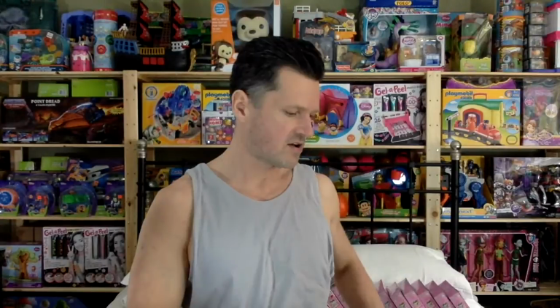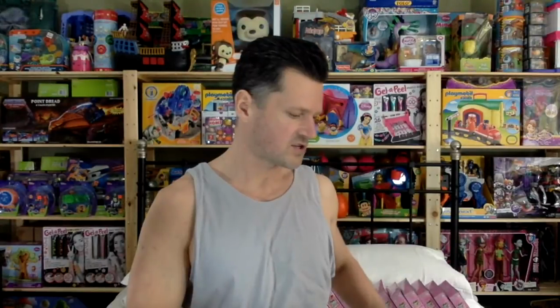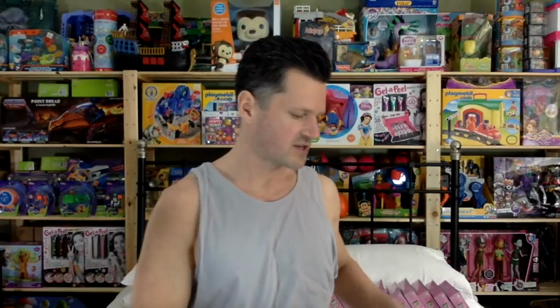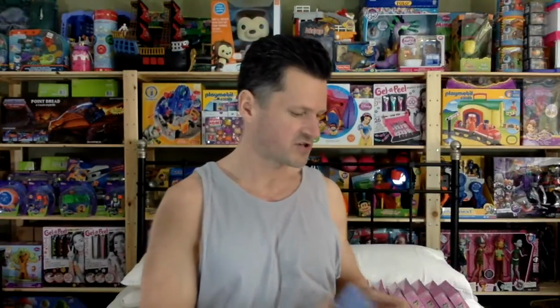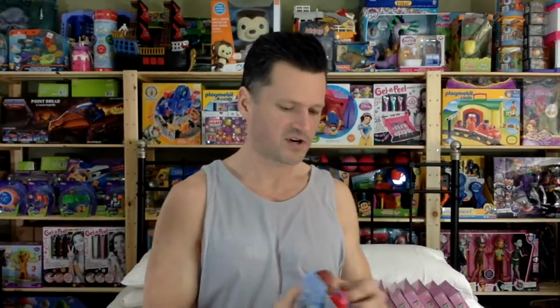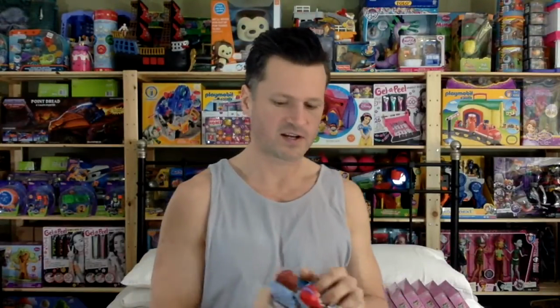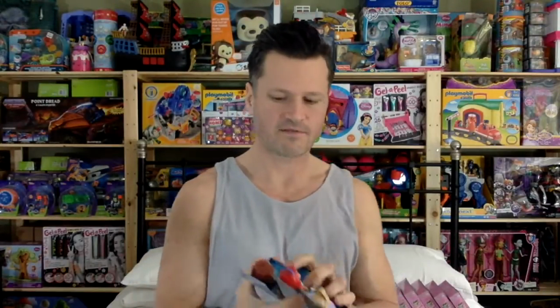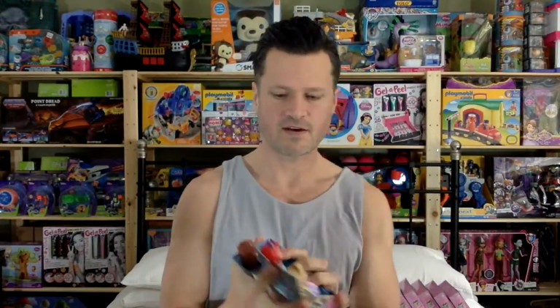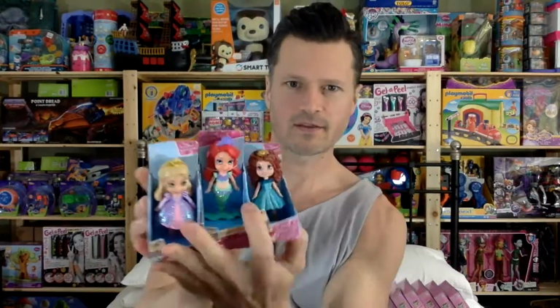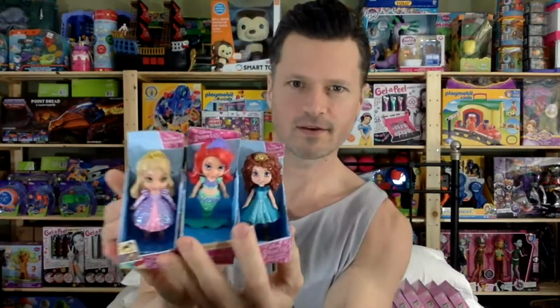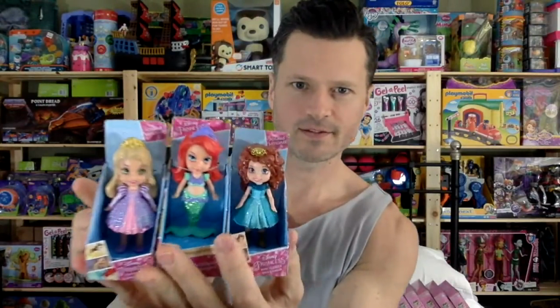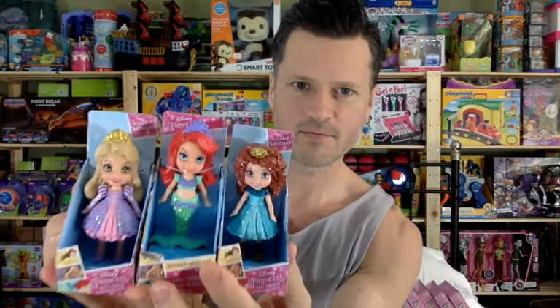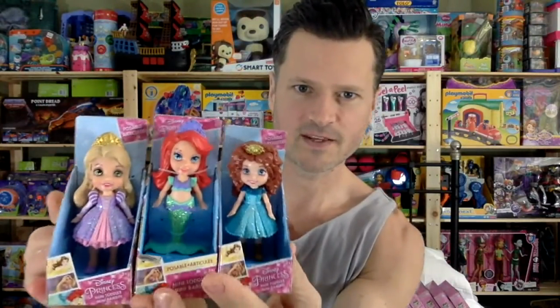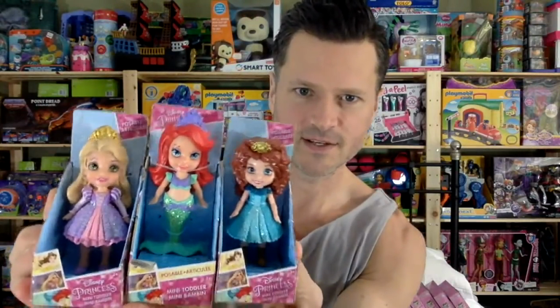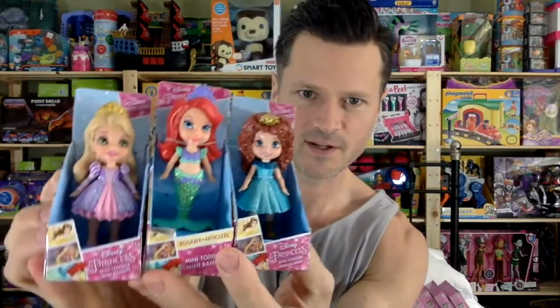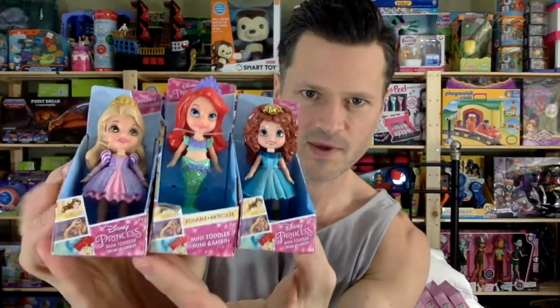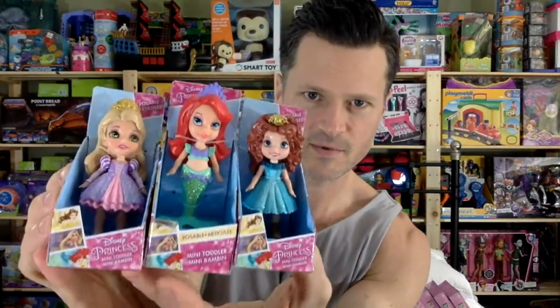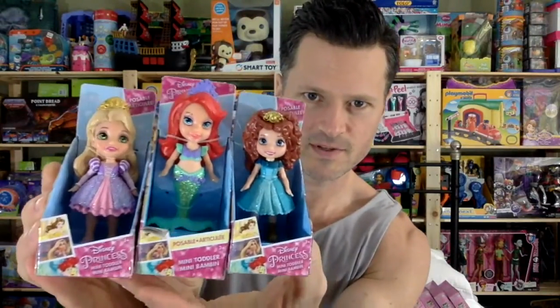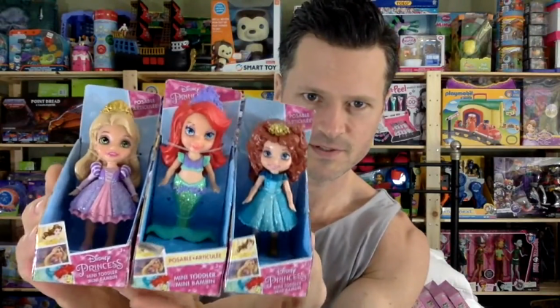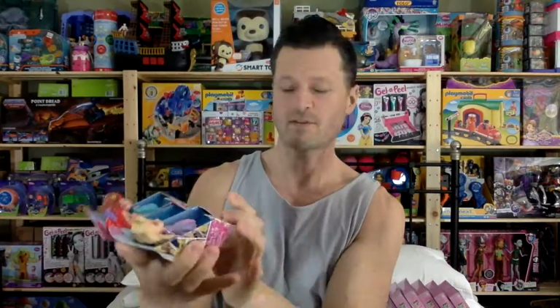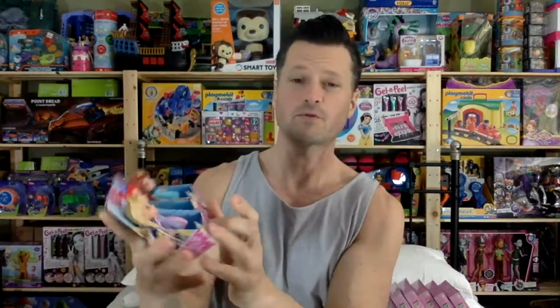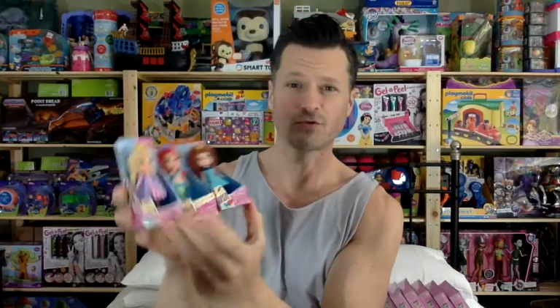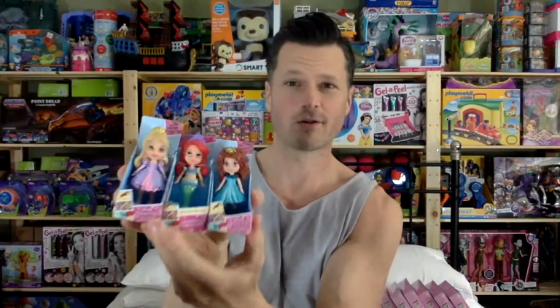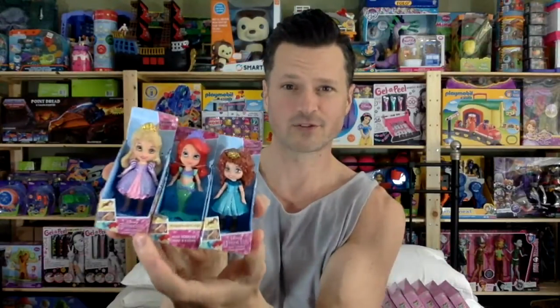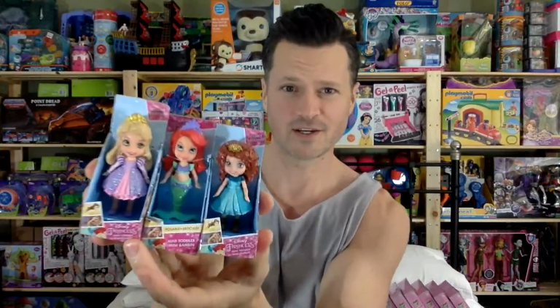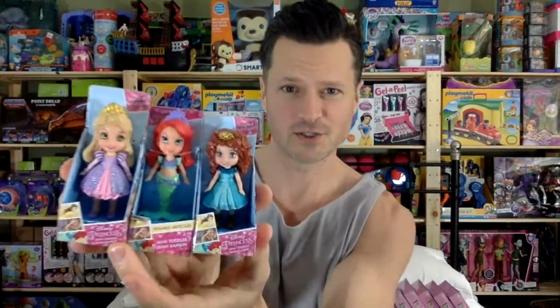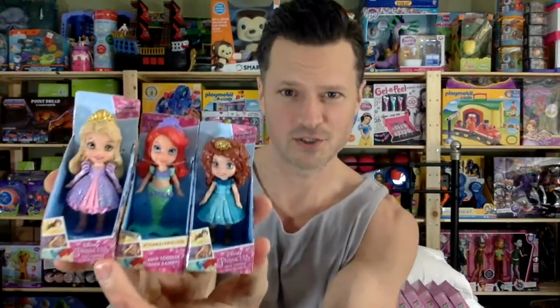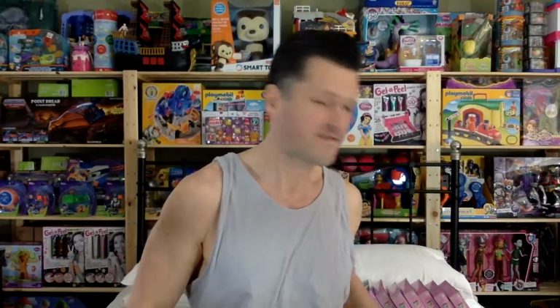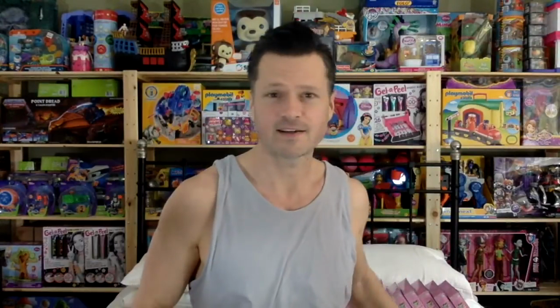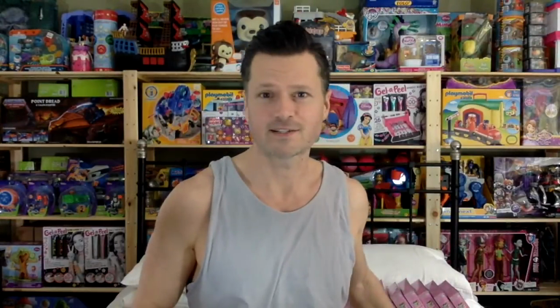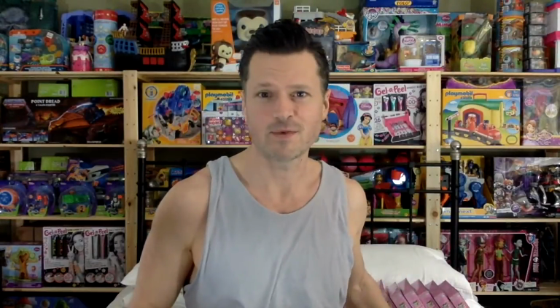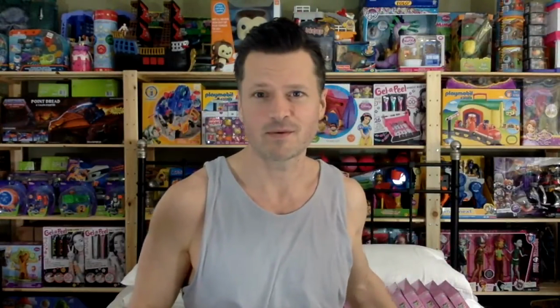Also at Treasure Hunt I found these amazing little babies. They were $2 each — Disney babies.